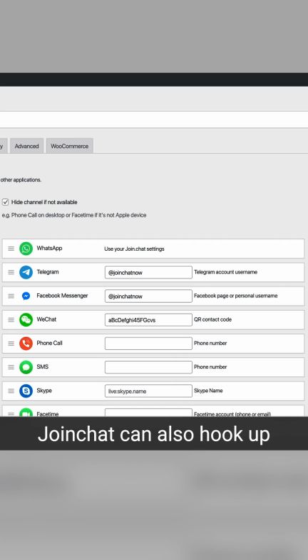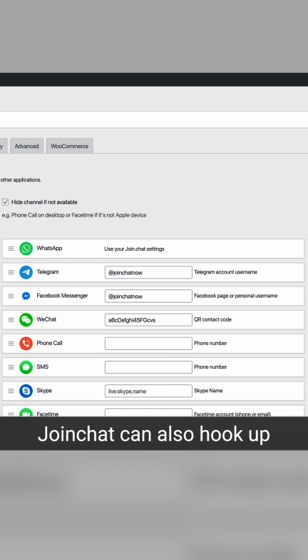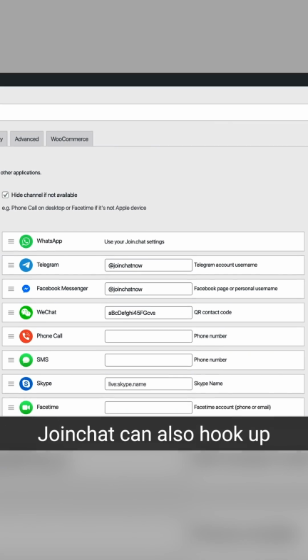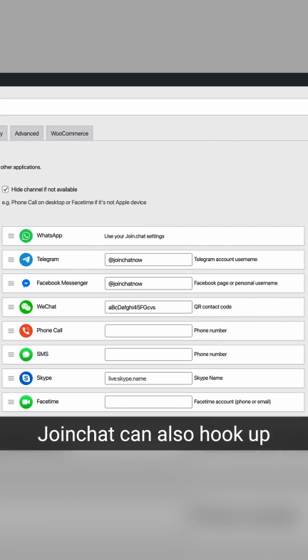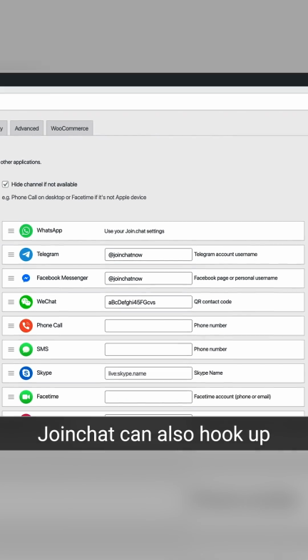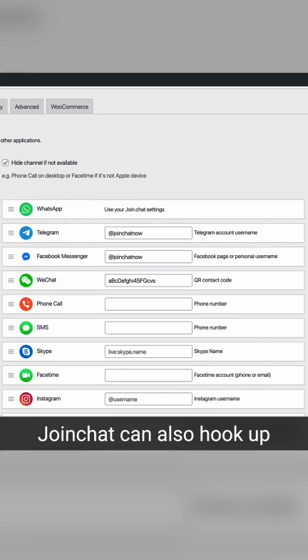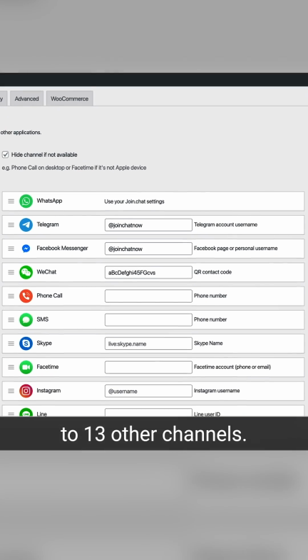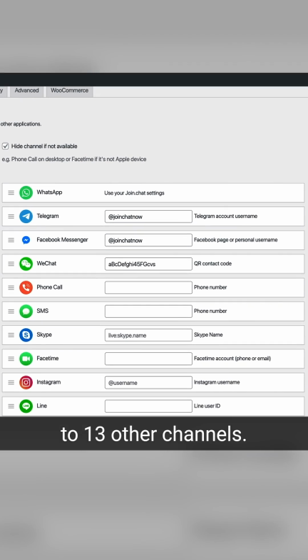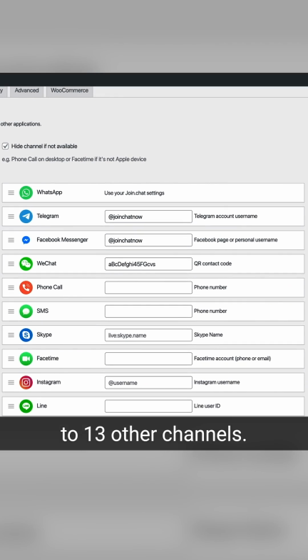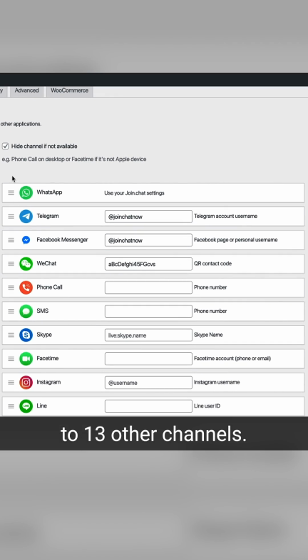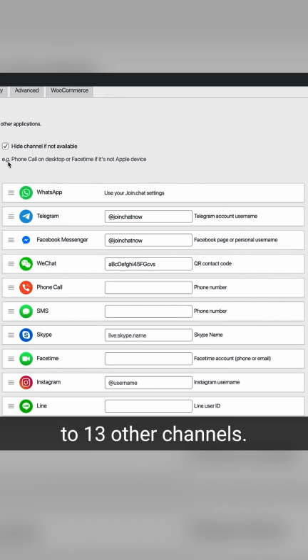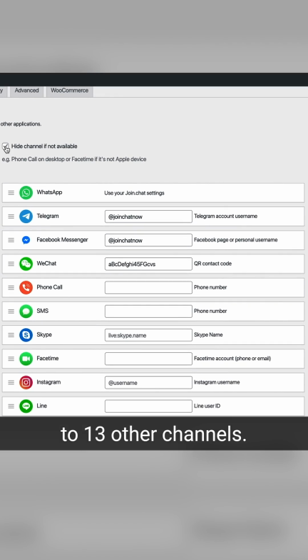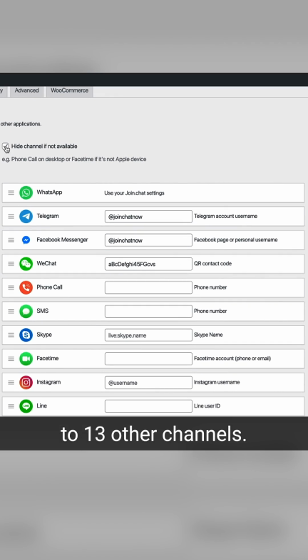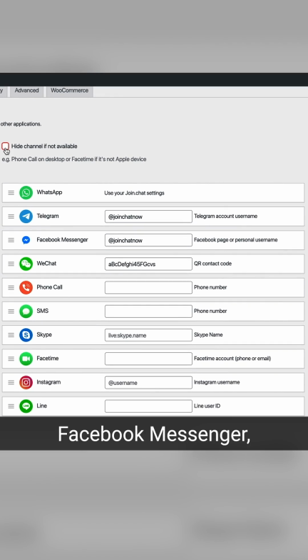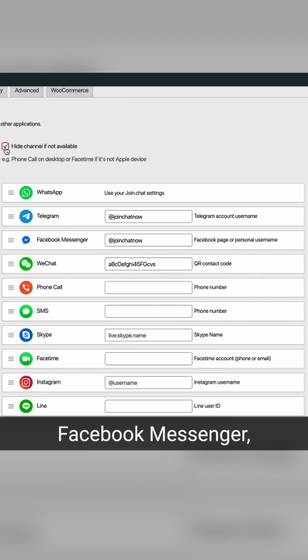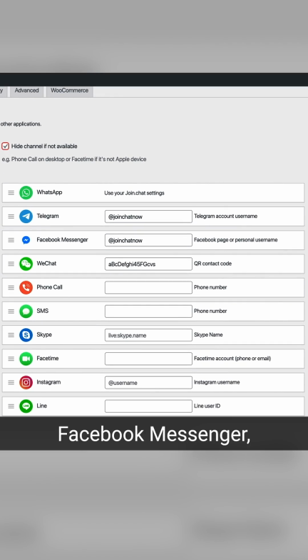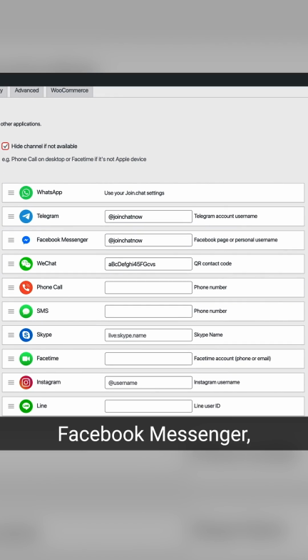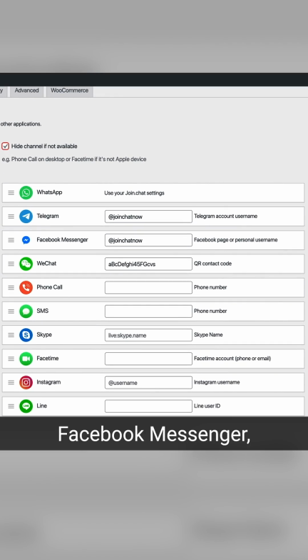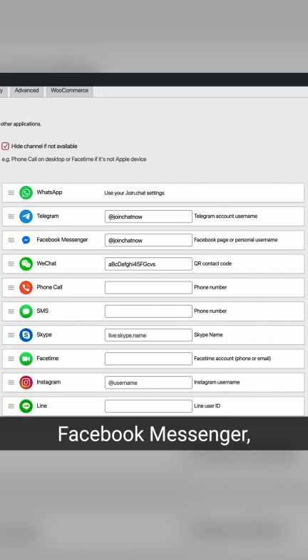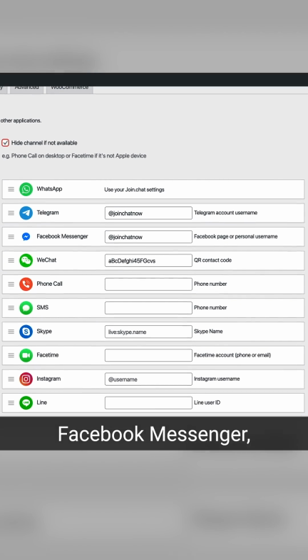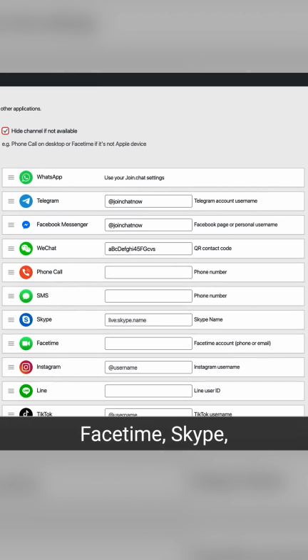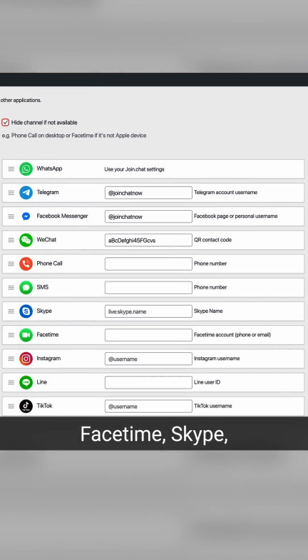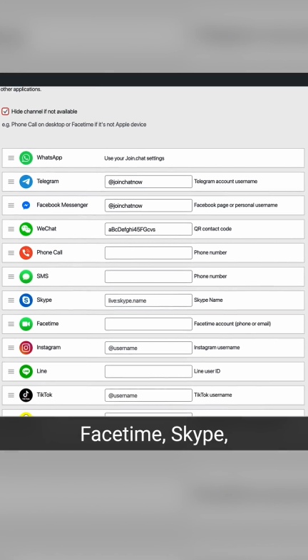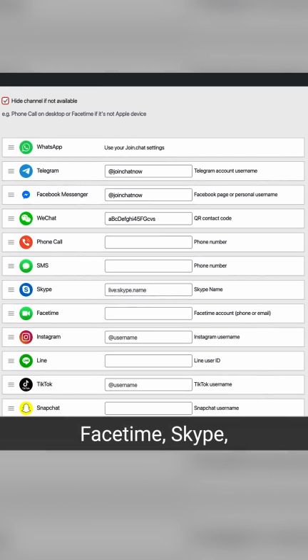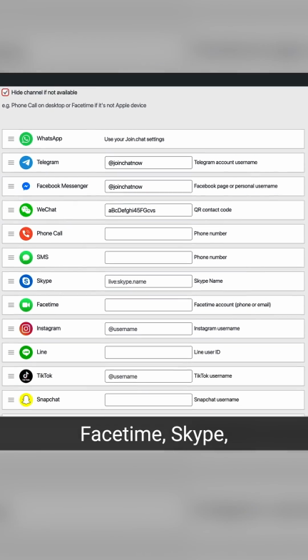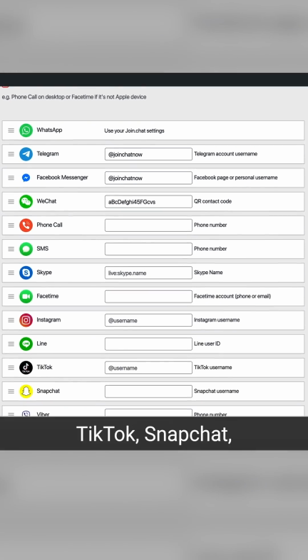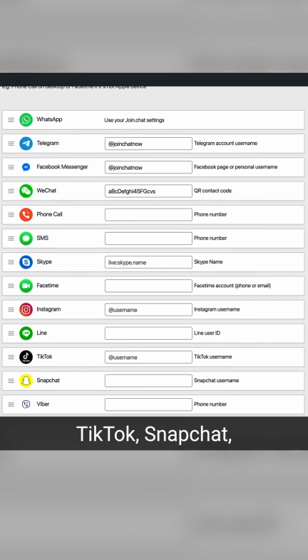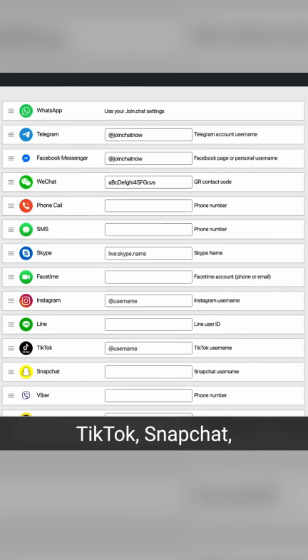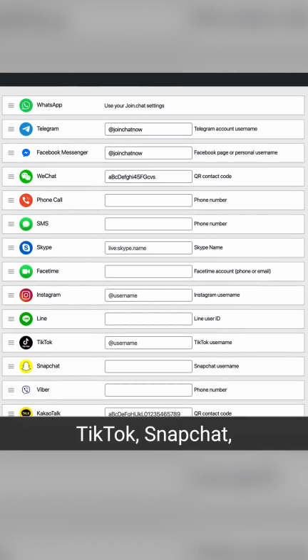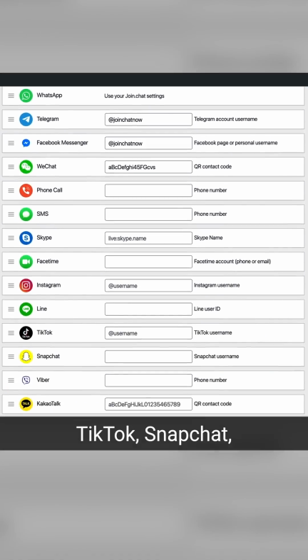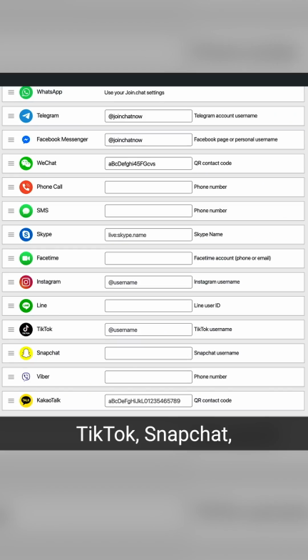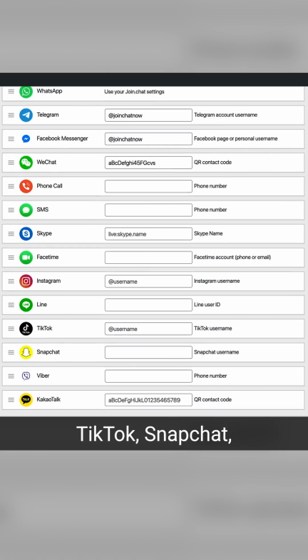But you can literally reach your customers on any platform at any time all over the world. Join Chat can also hook up to 13 other channels: Facebook Messenger, FaceTime, Skype, TikTok, Snapchat.